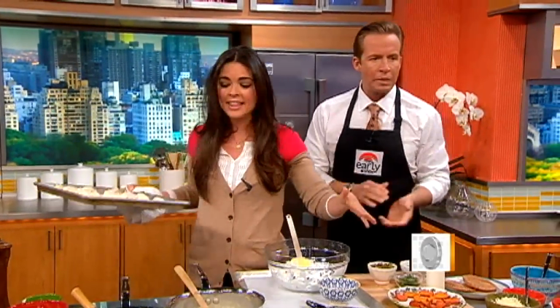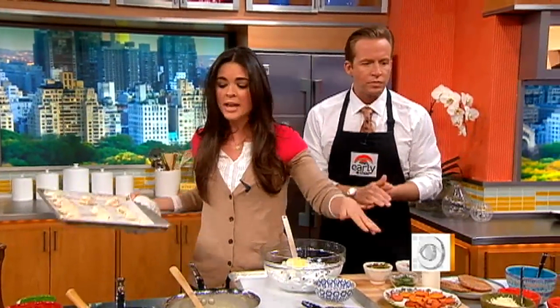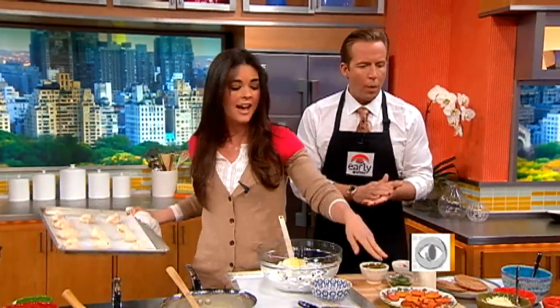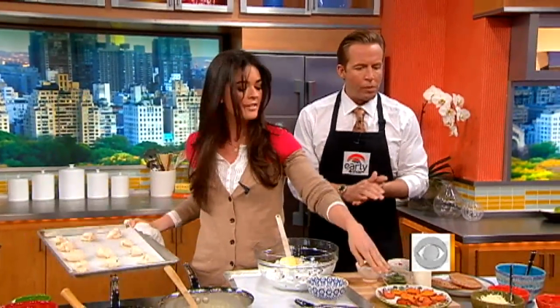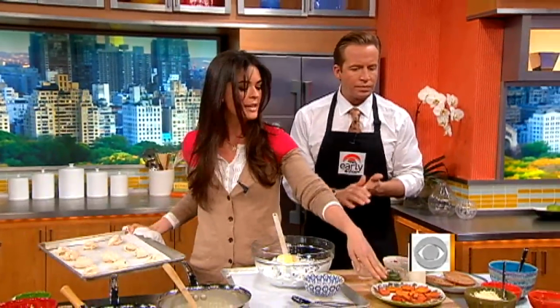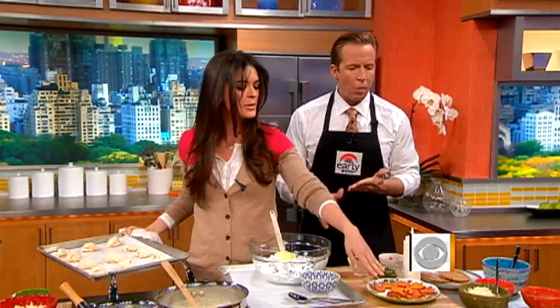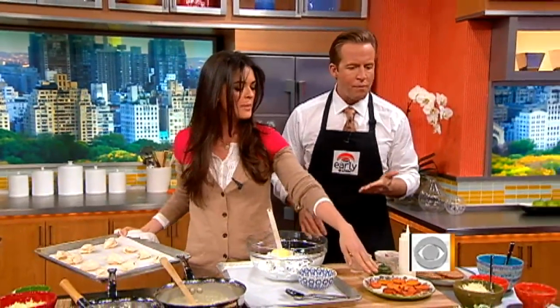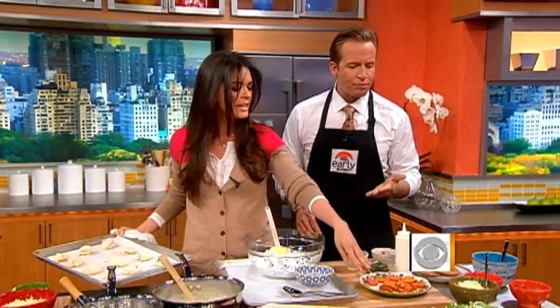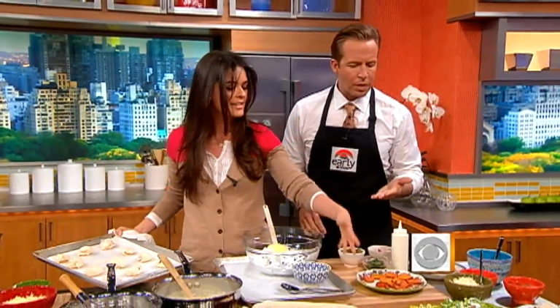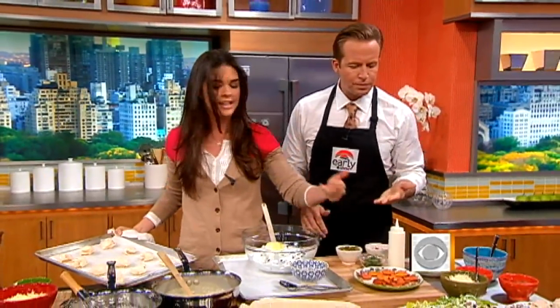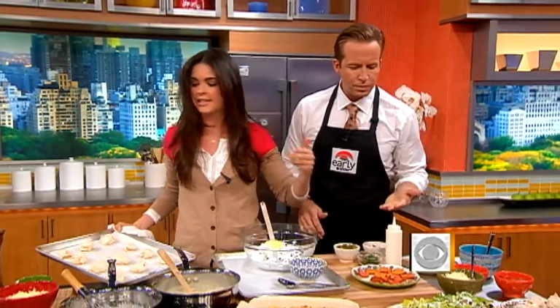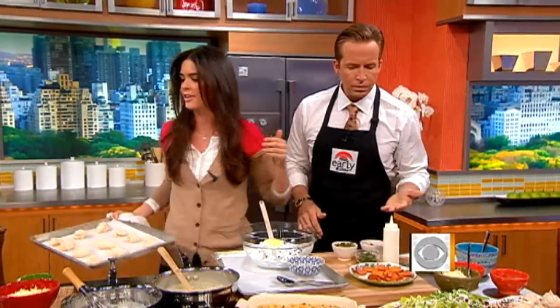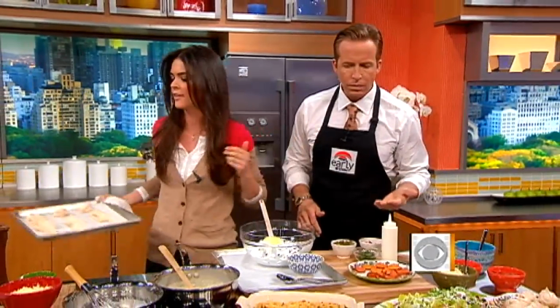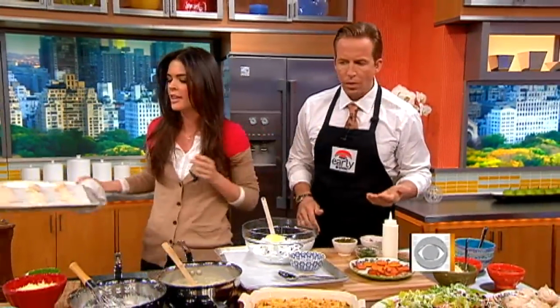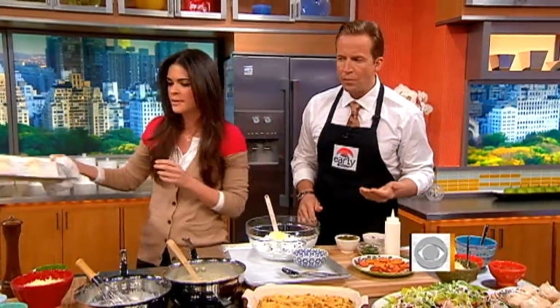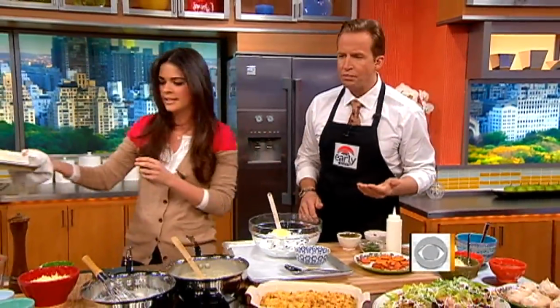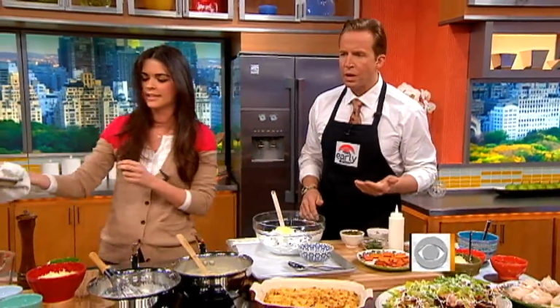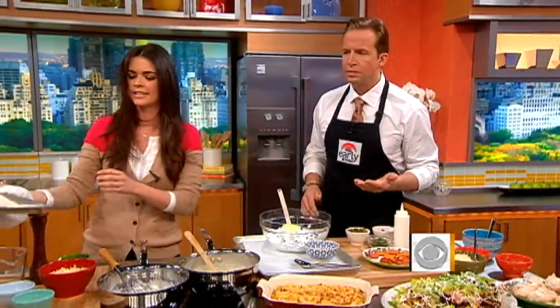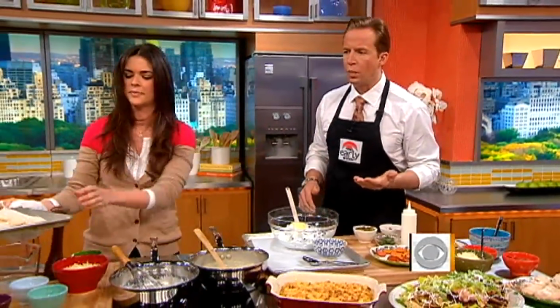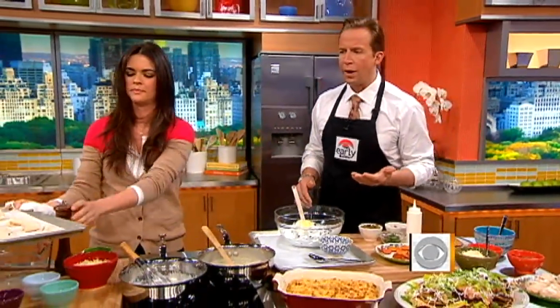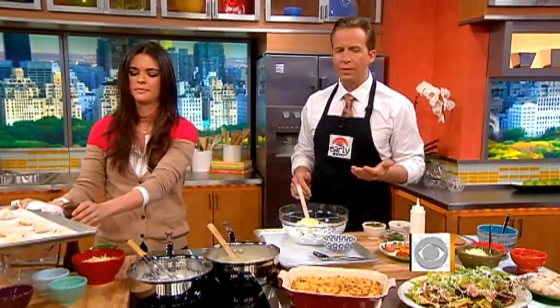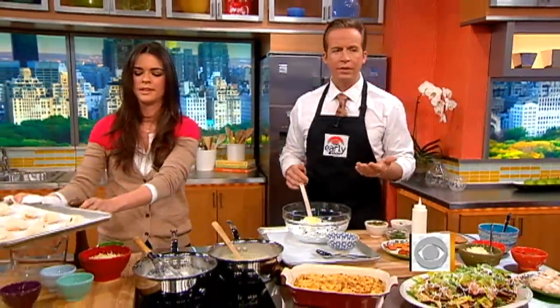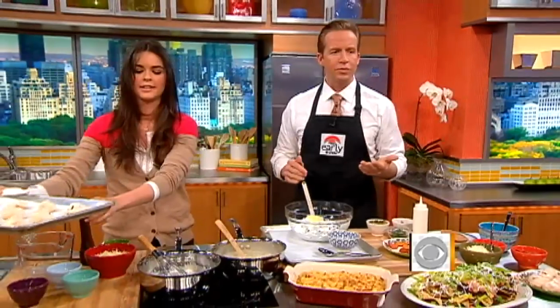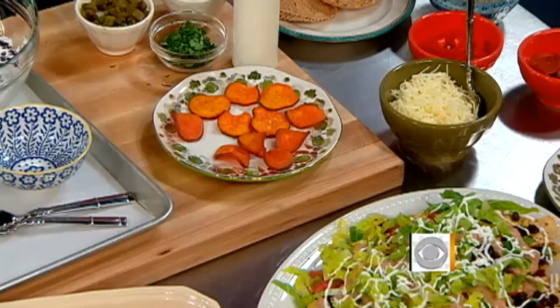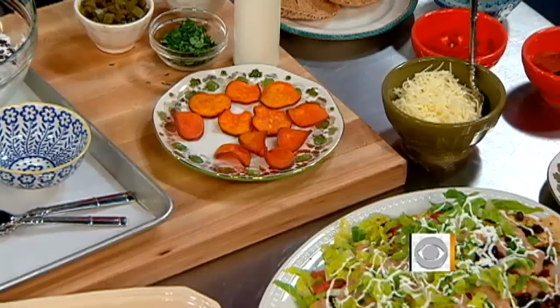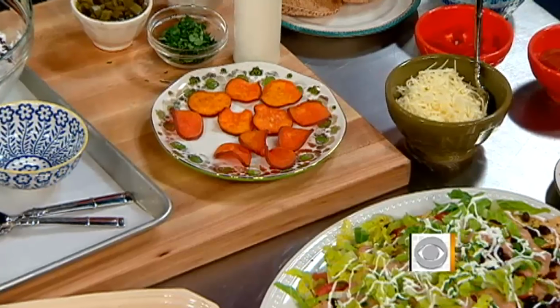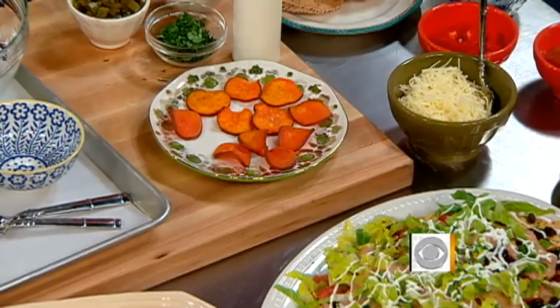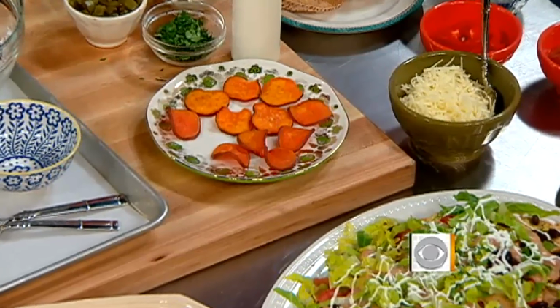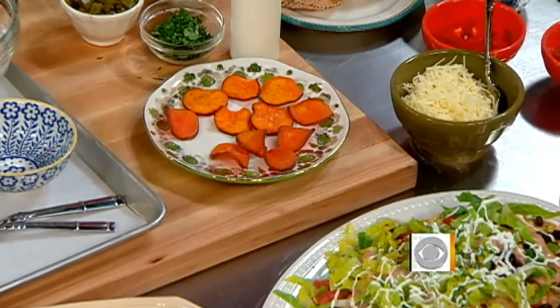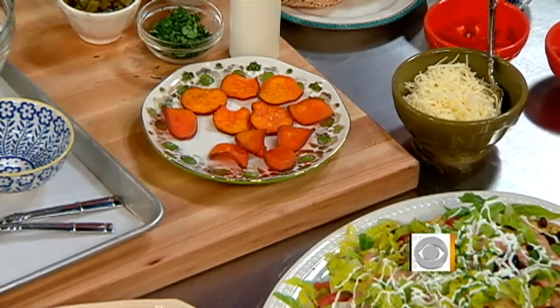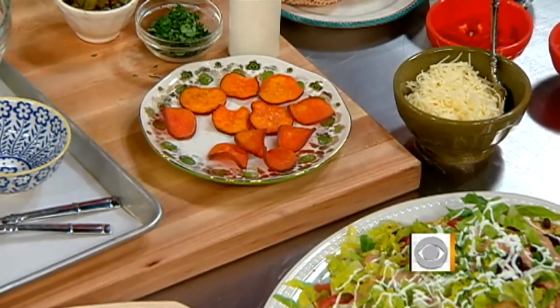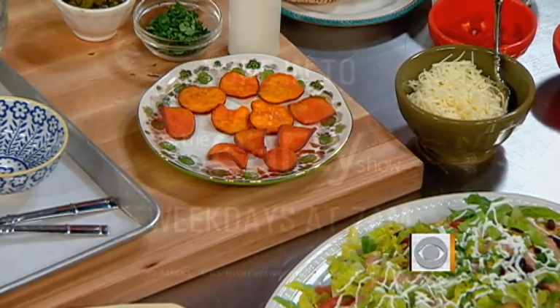And then we have some sweet potato skins over here as well. Lots of good, yummy foods — this was some great stuff.